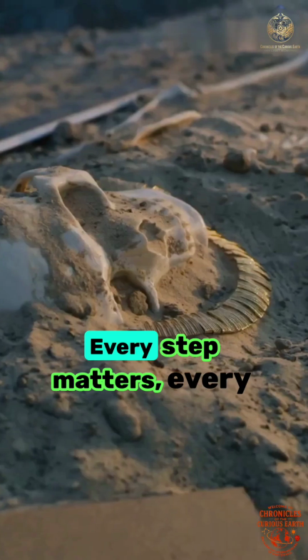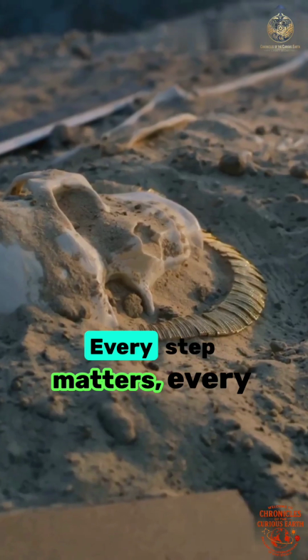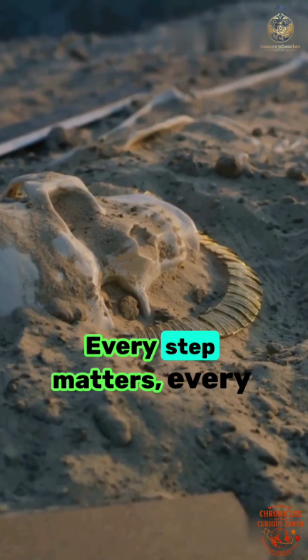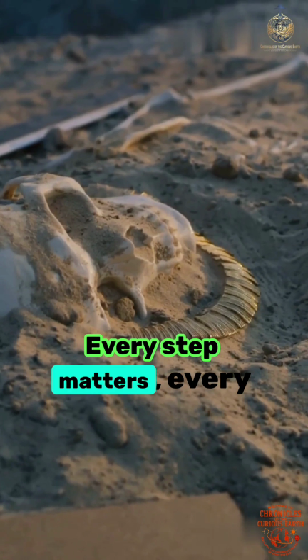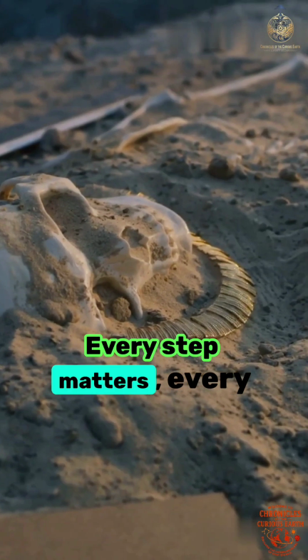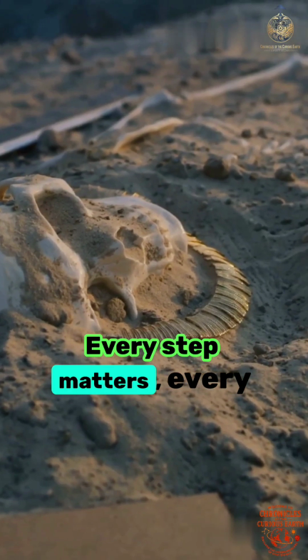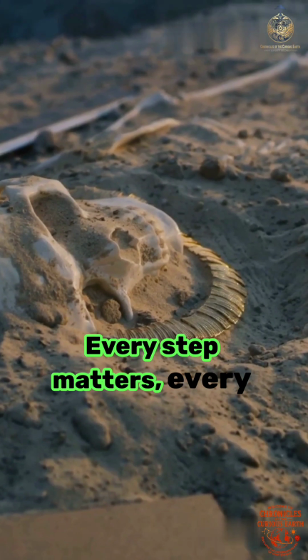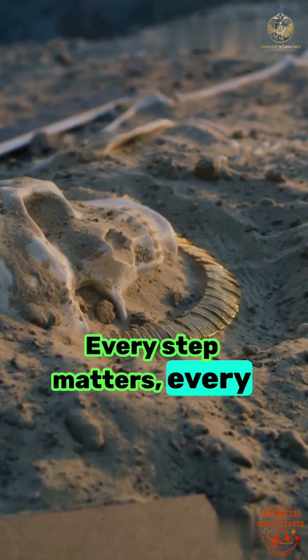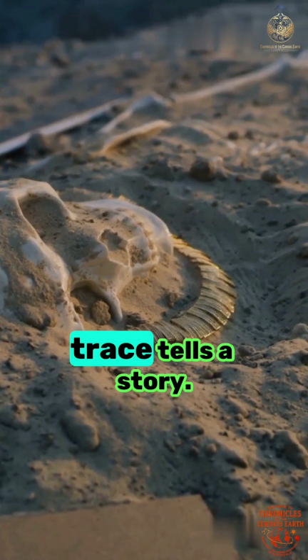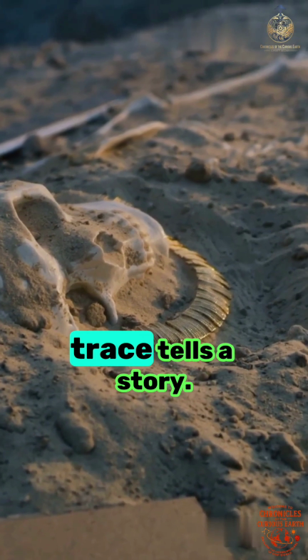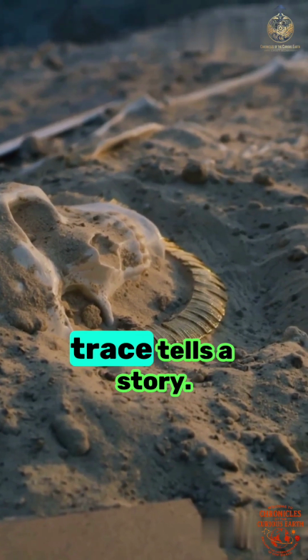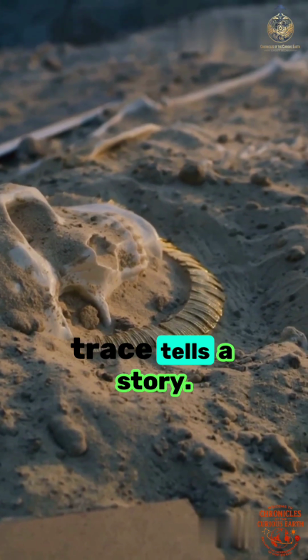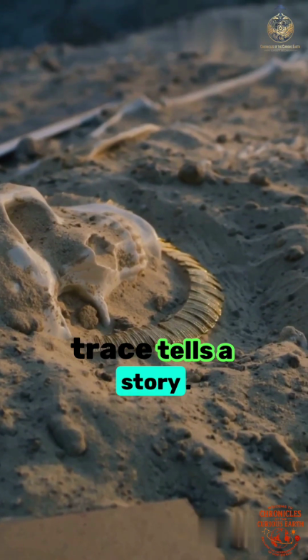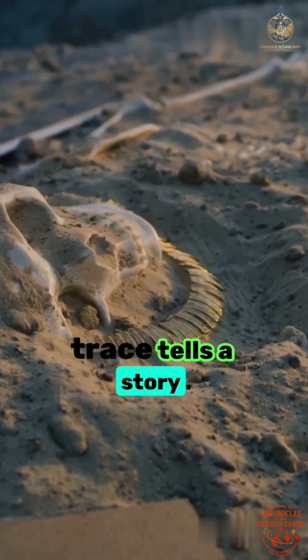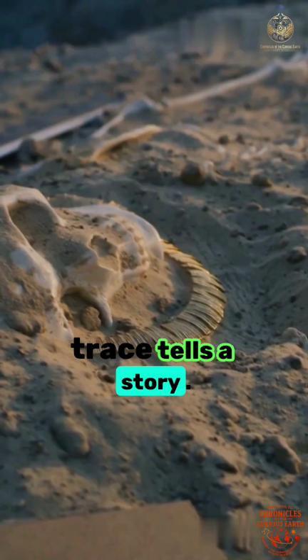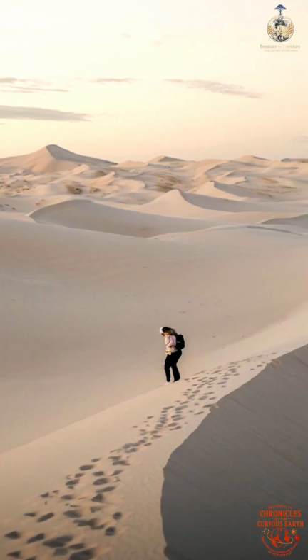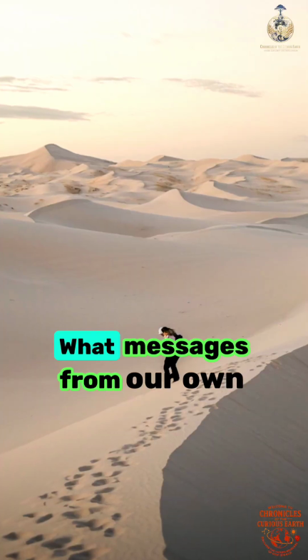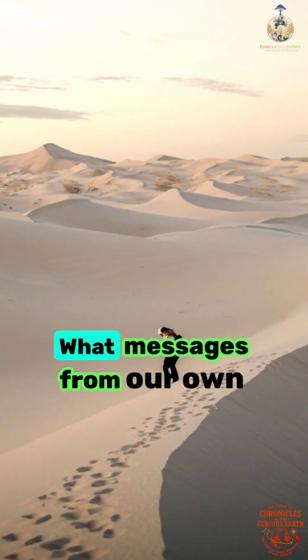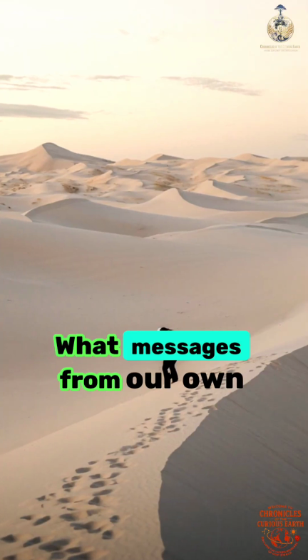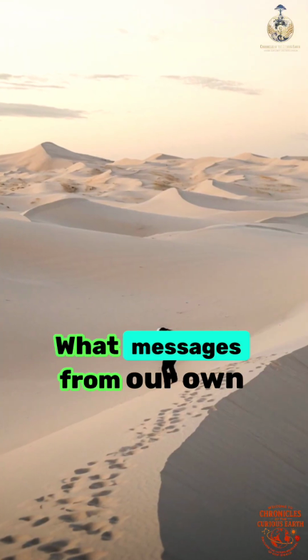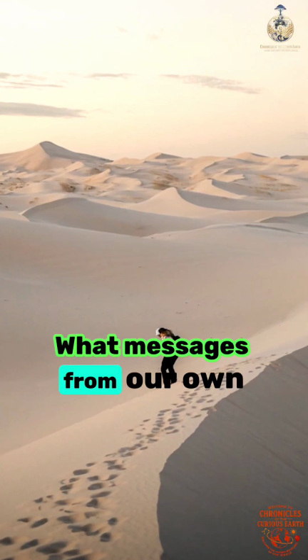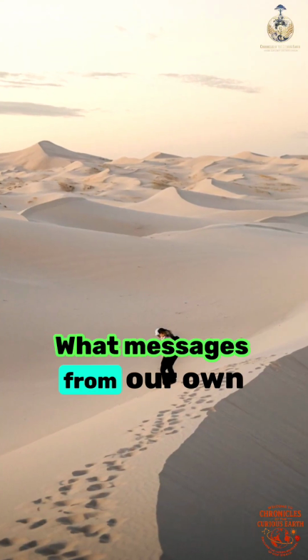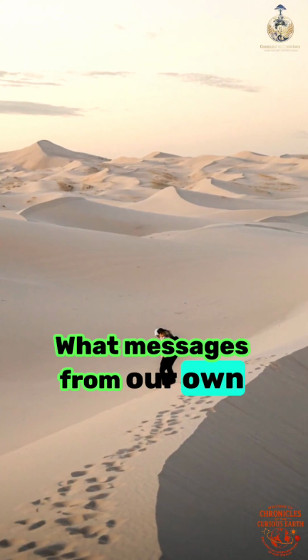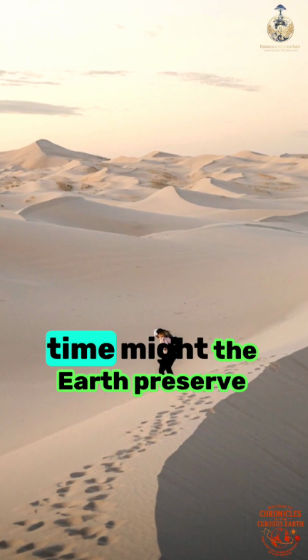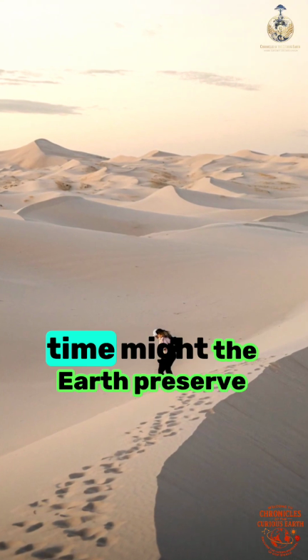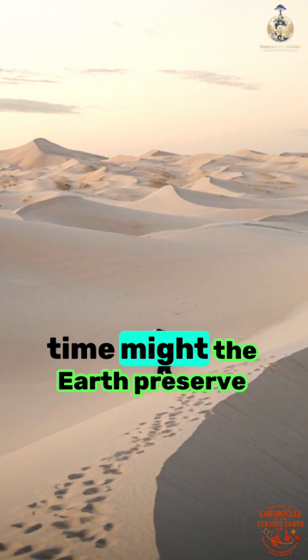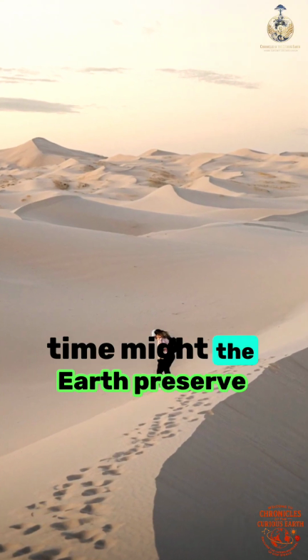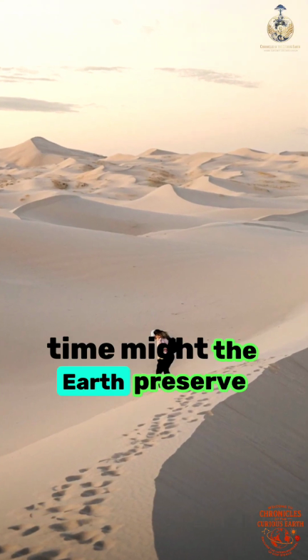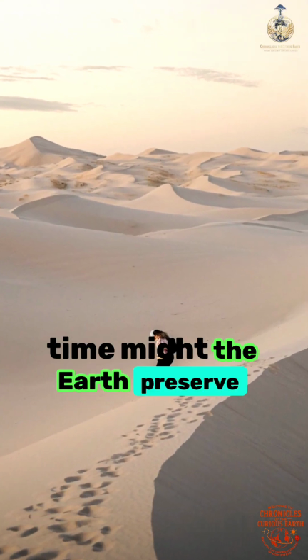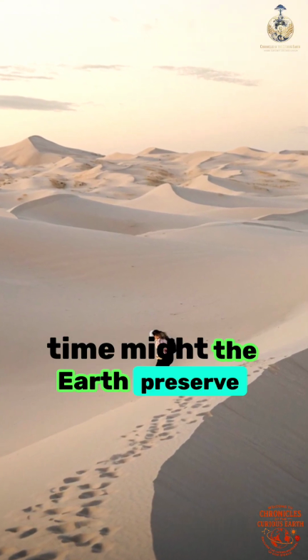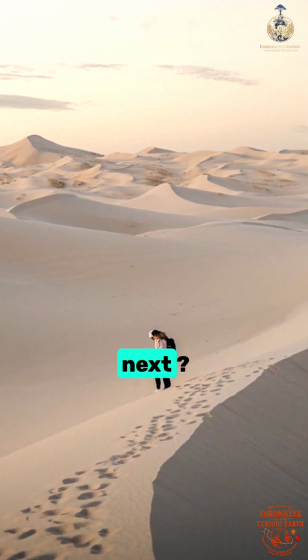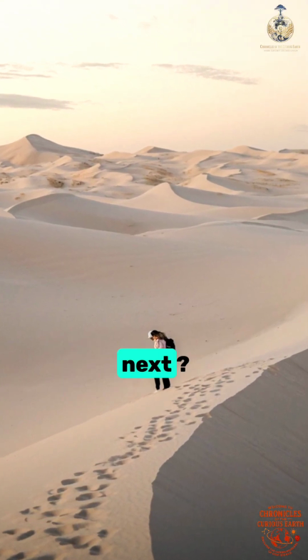Every step matters, every trace tells a story. What messages from our own time might the Earth preserve next?